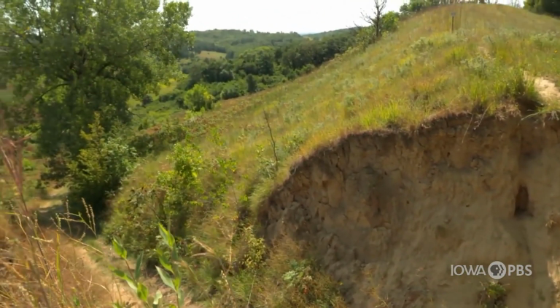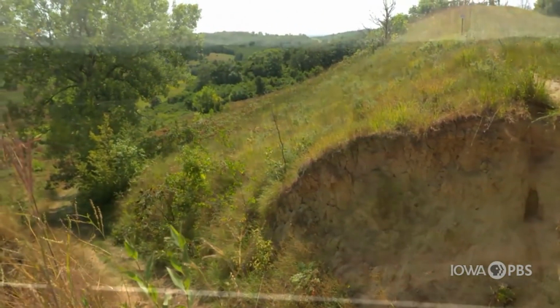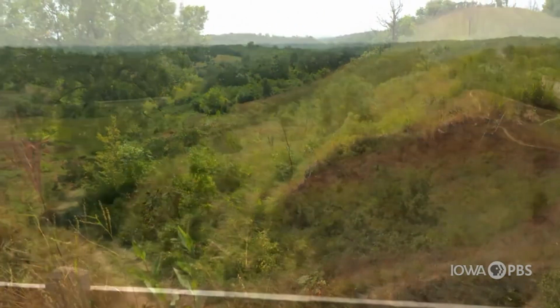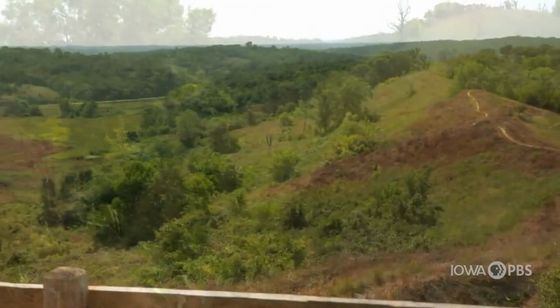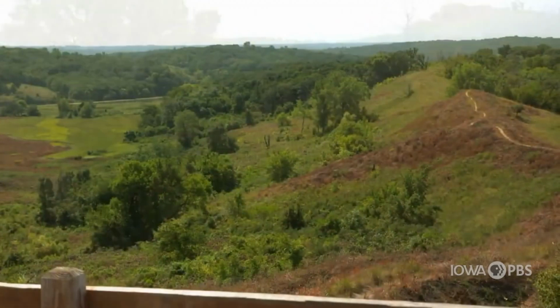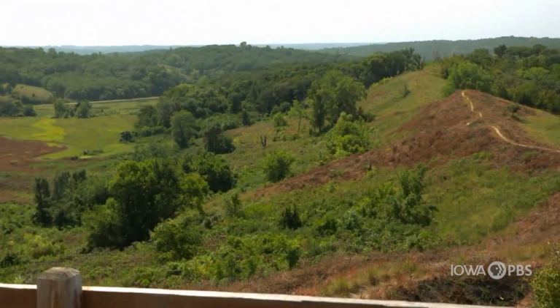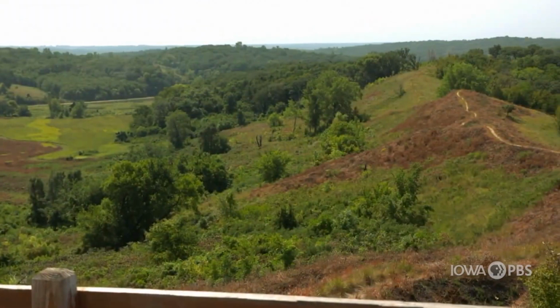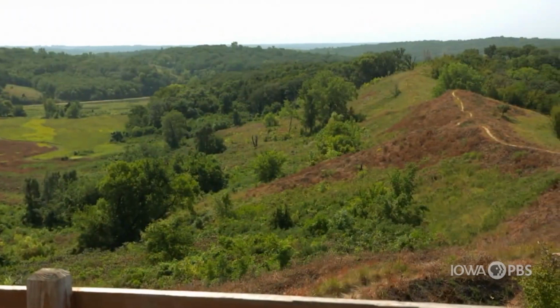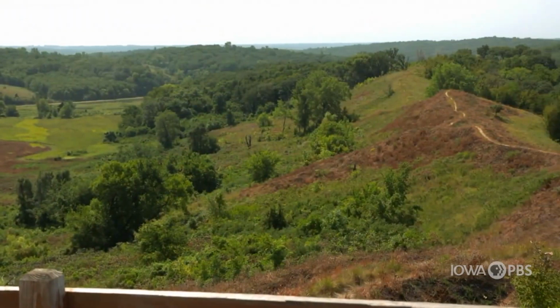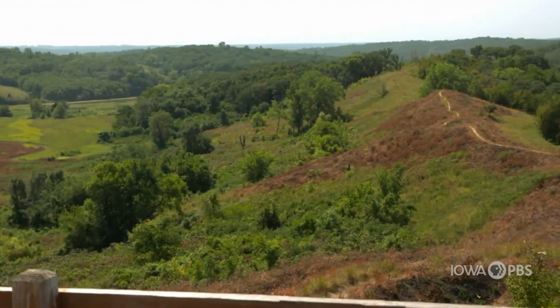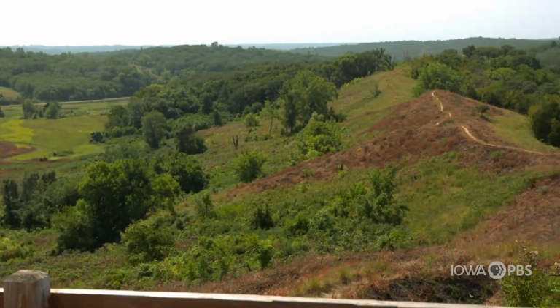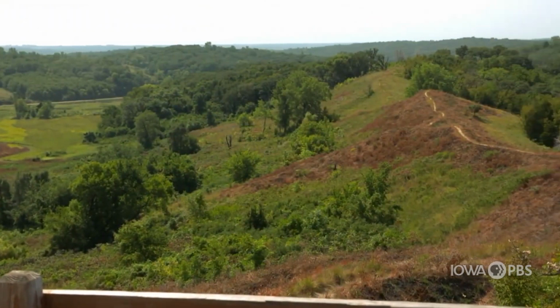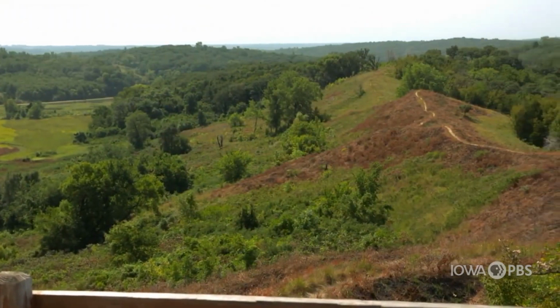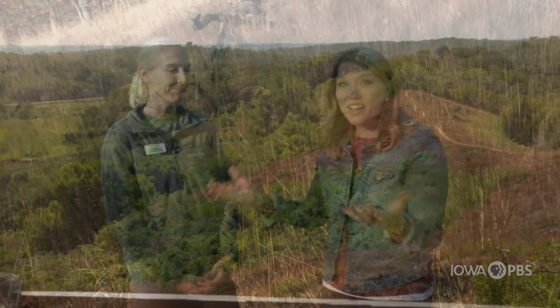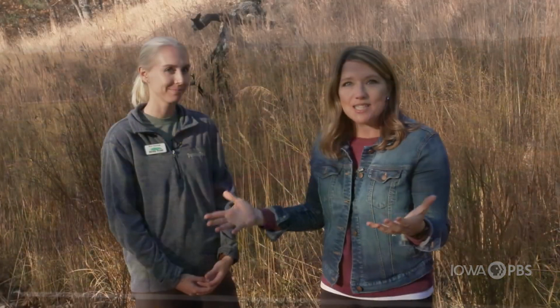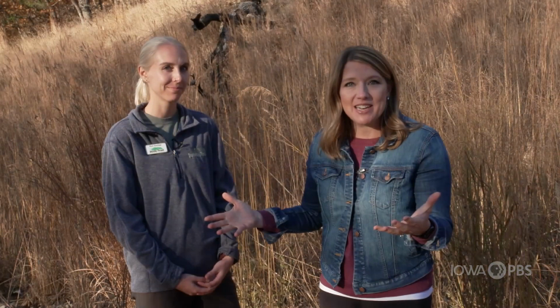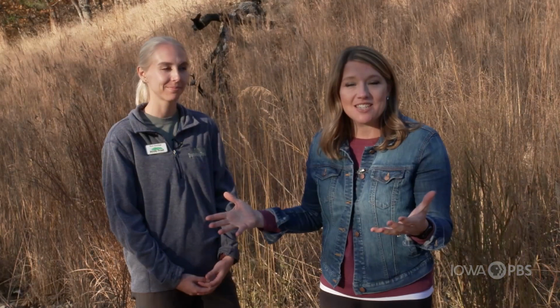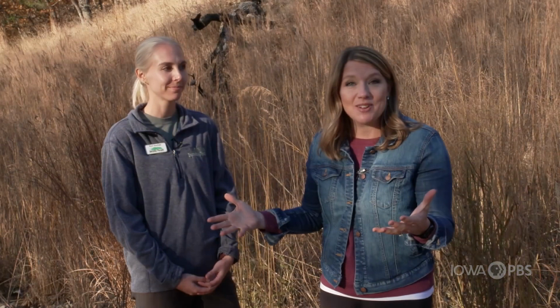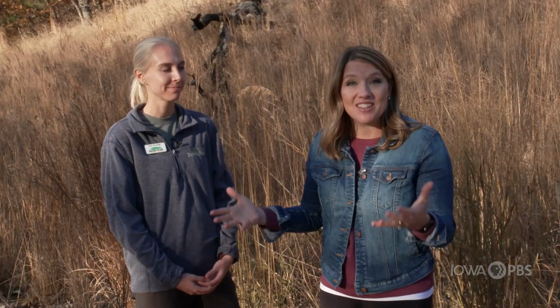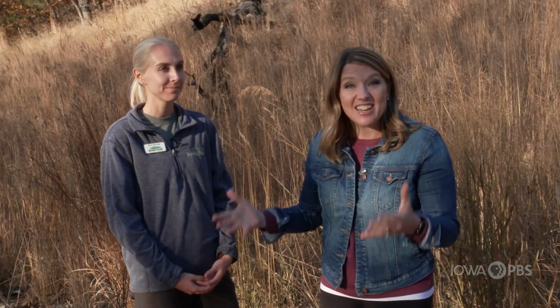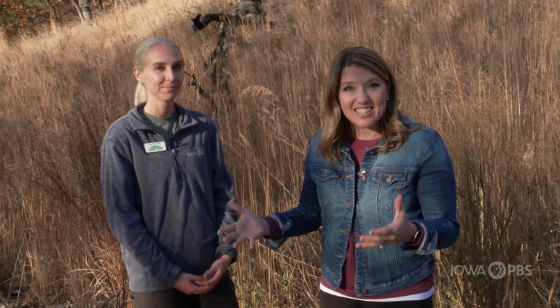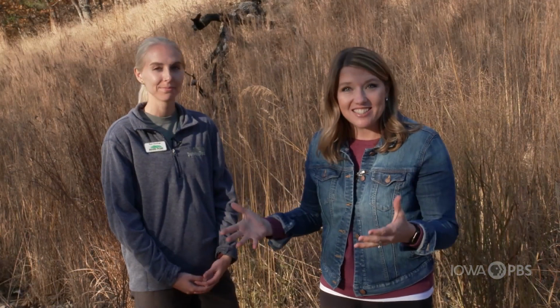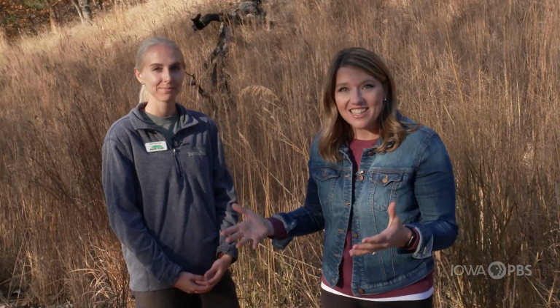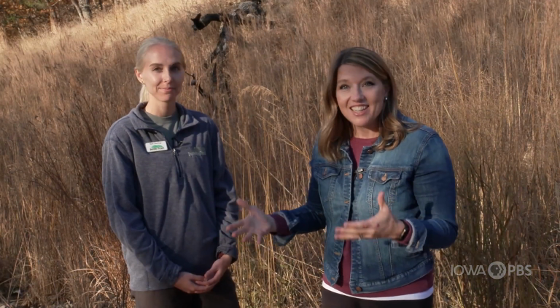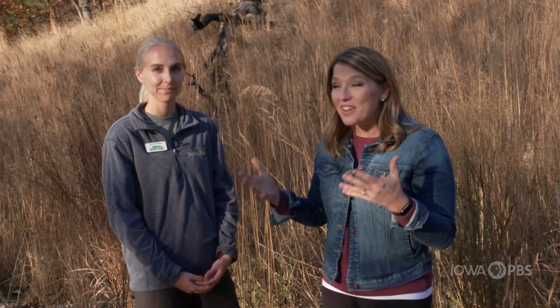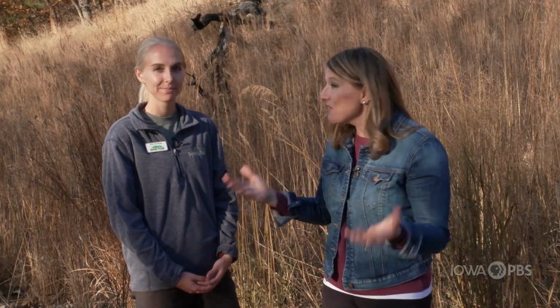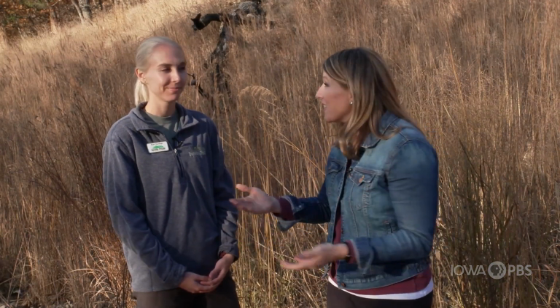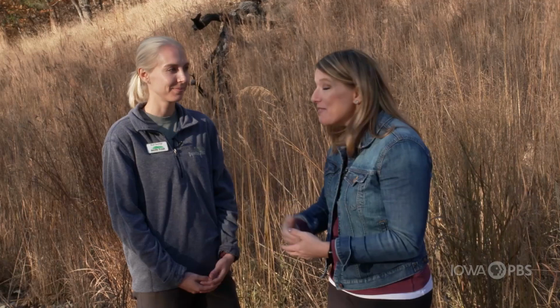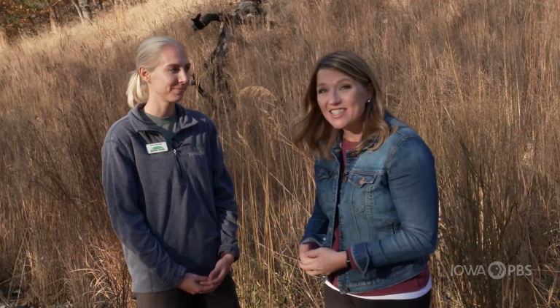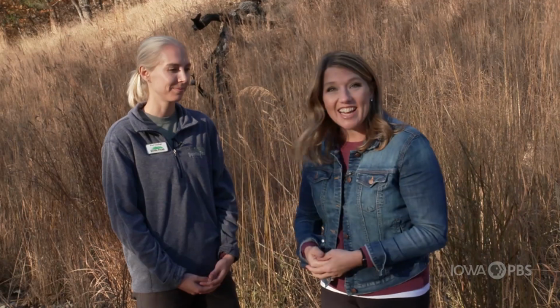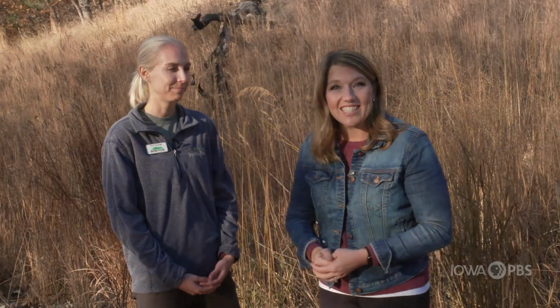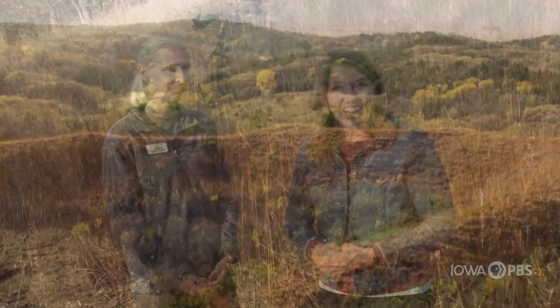Carrie, thank you so much for that great explanation about the Loess Hills. We had a great time investigating today.